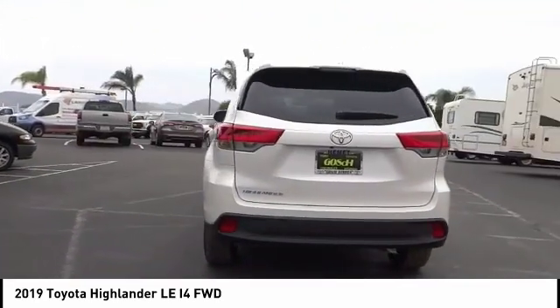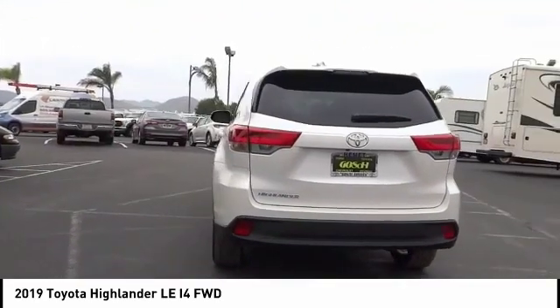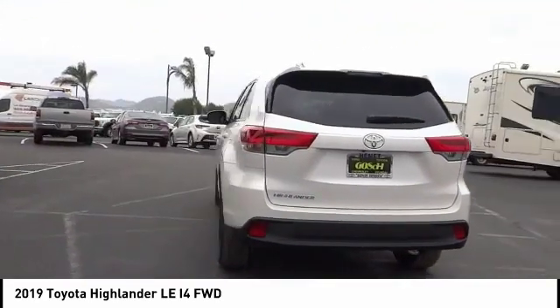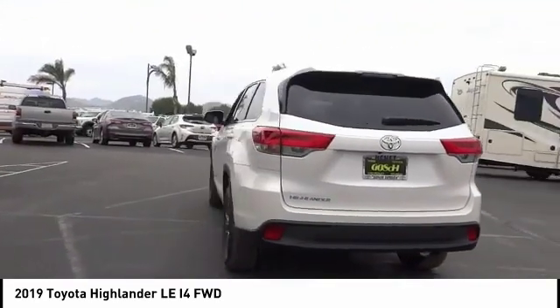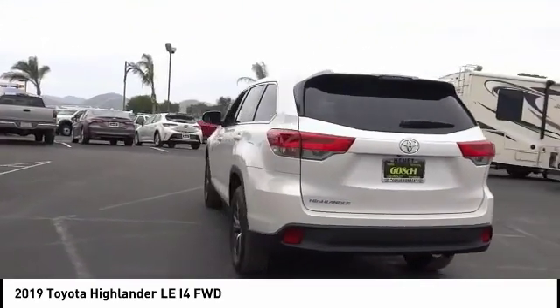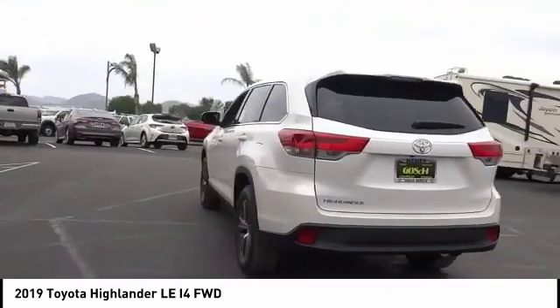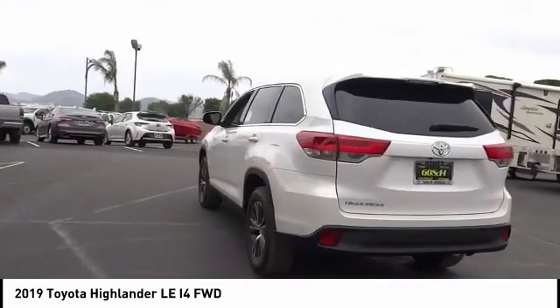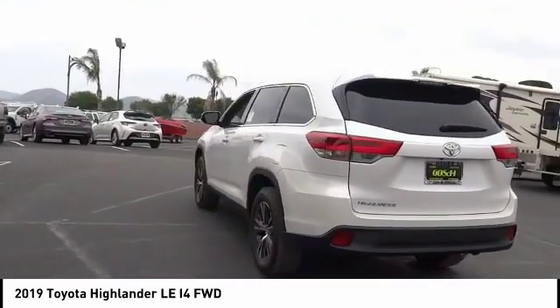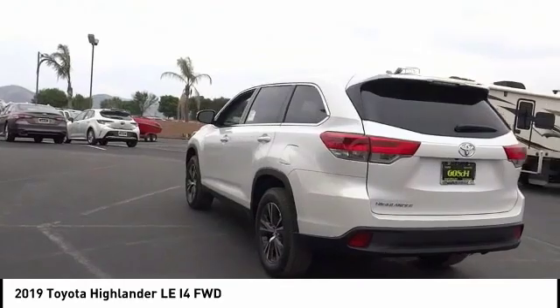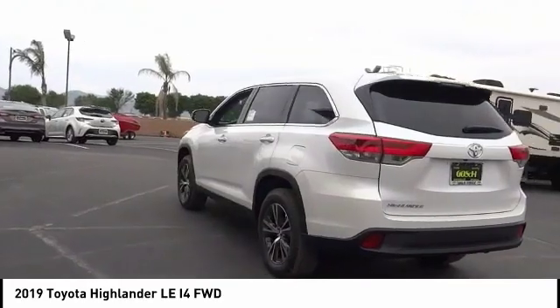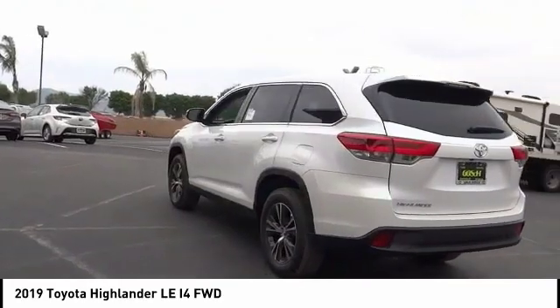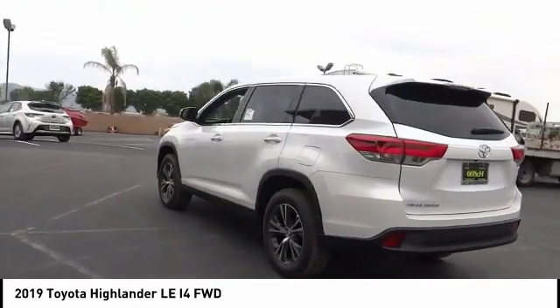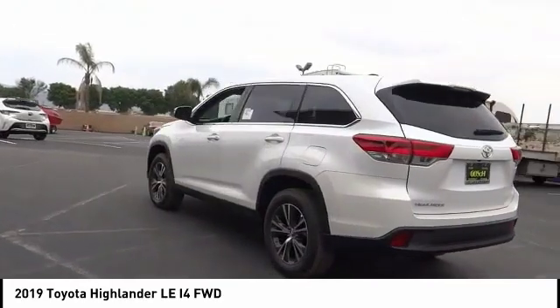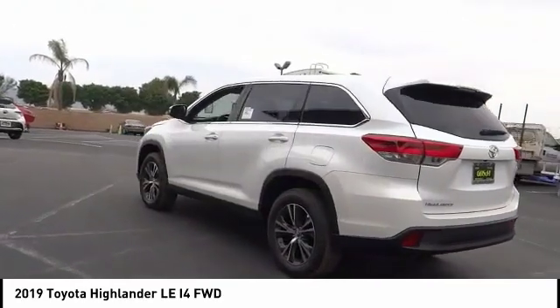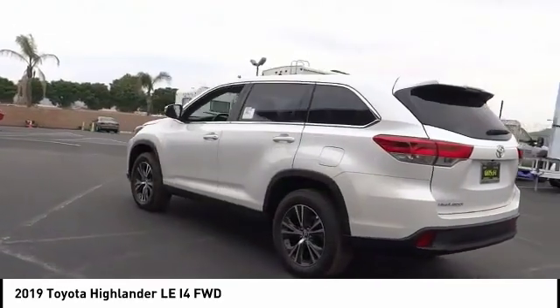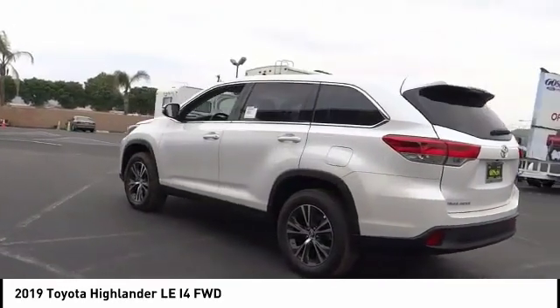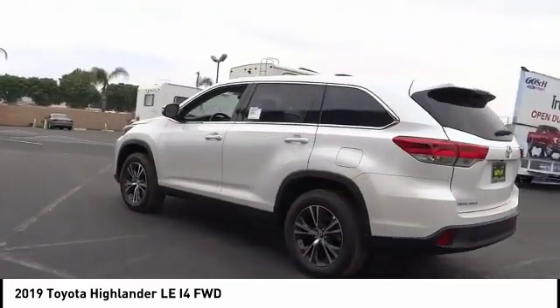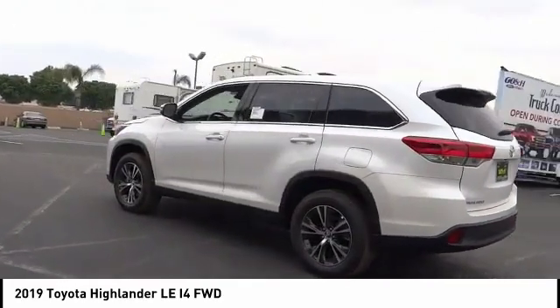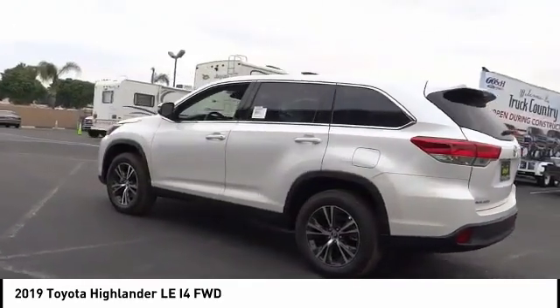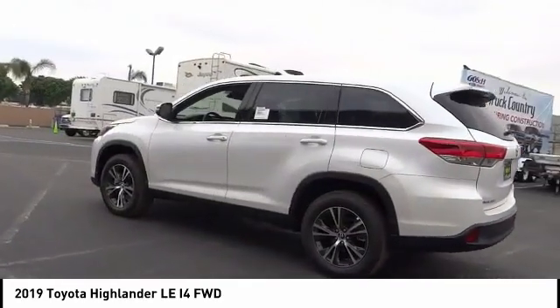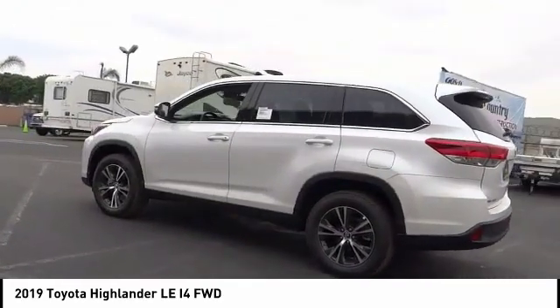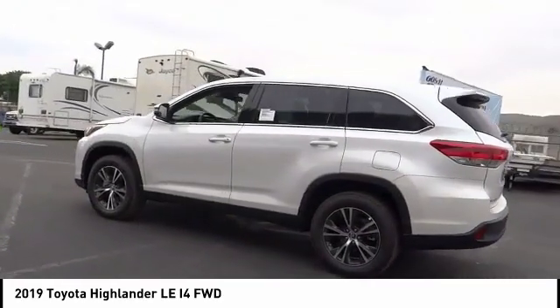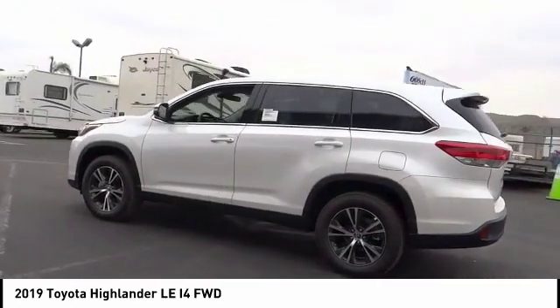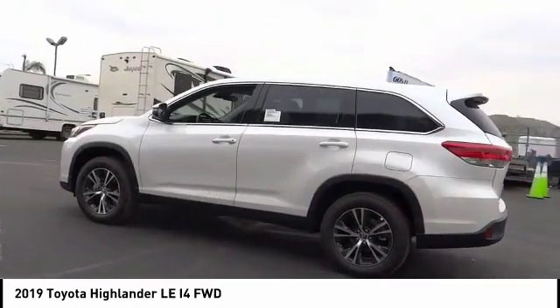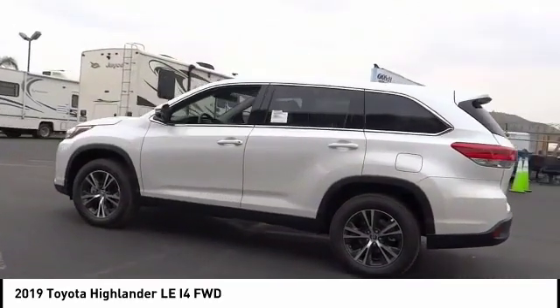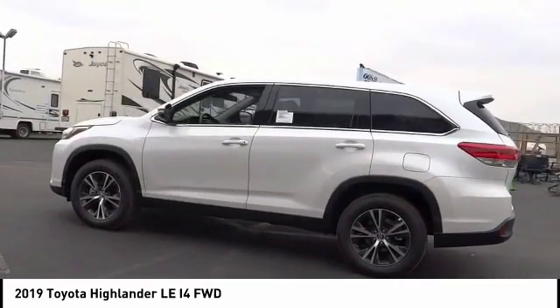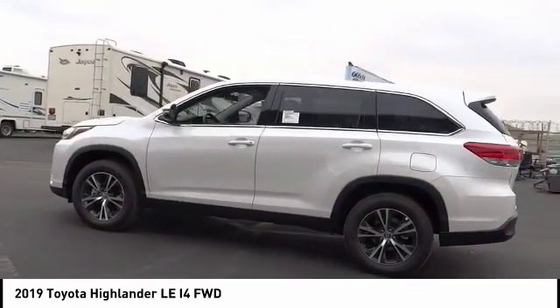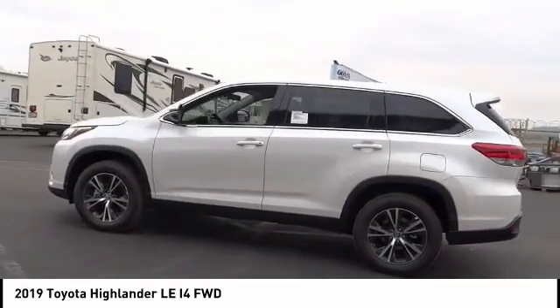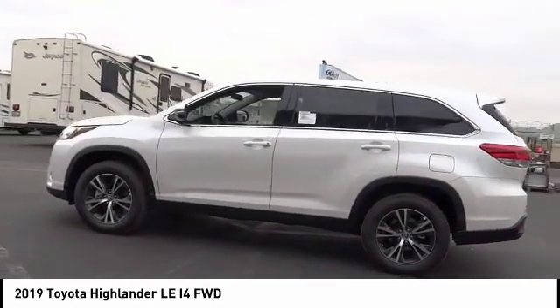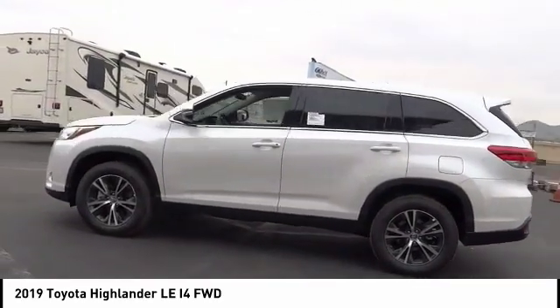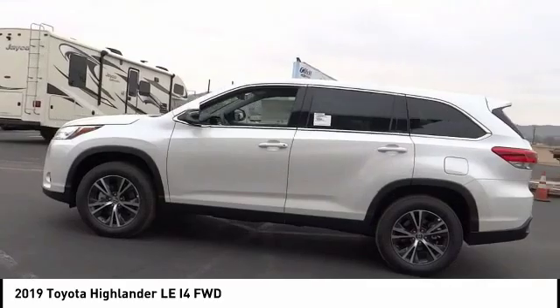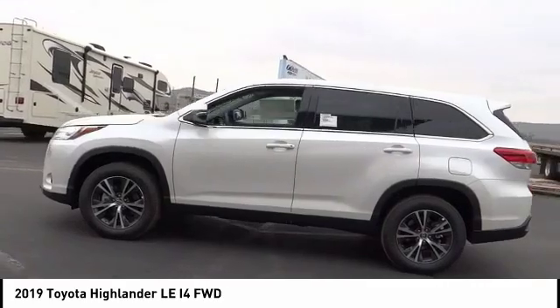A 2010 top safety pick, the Highlander is where substance meets style, and is priced below $35,000.